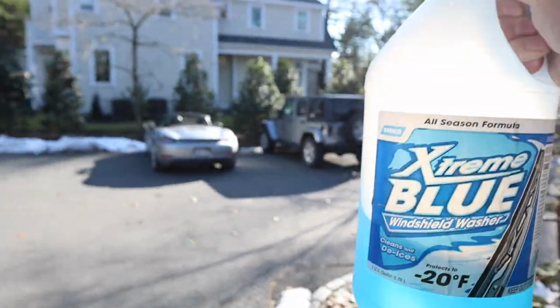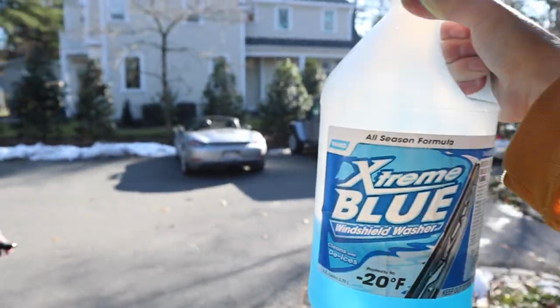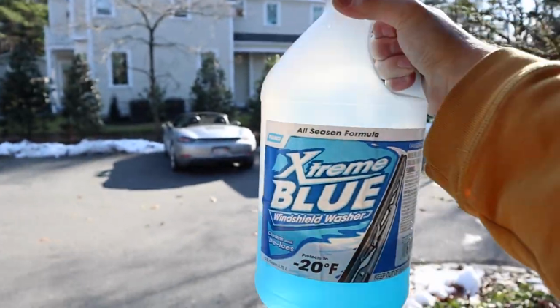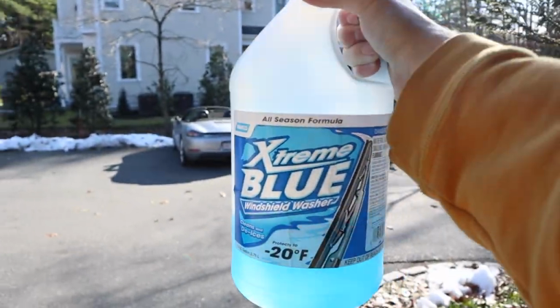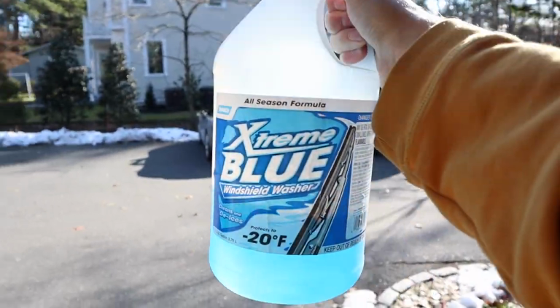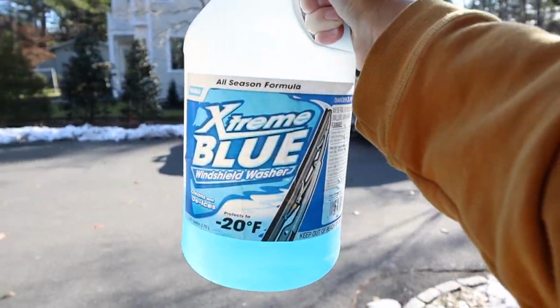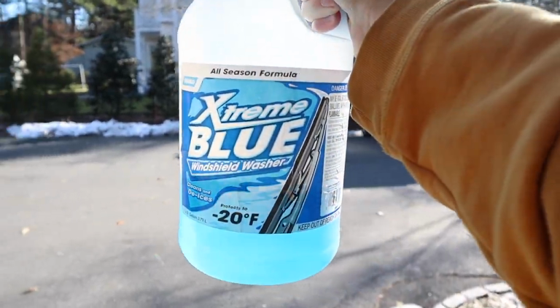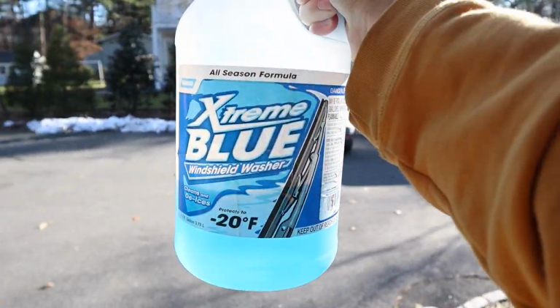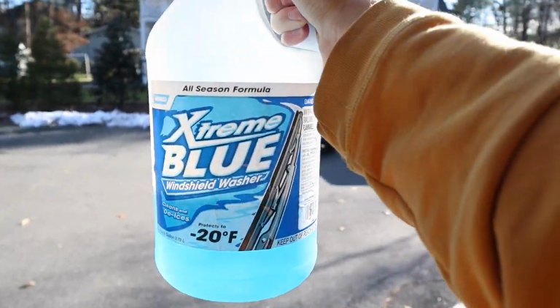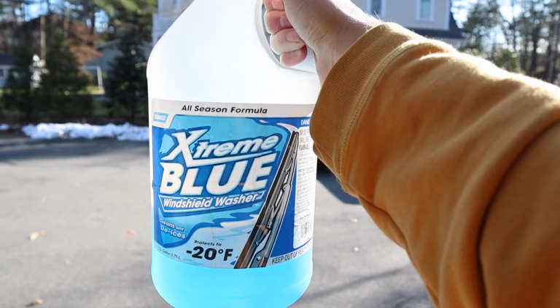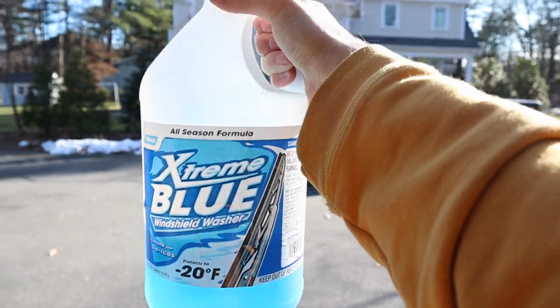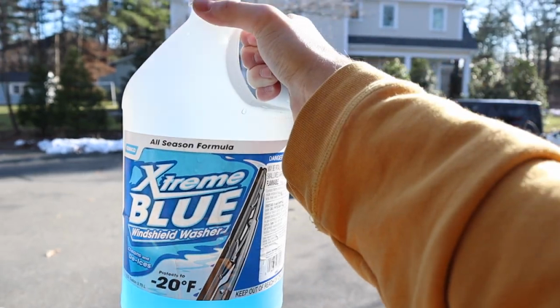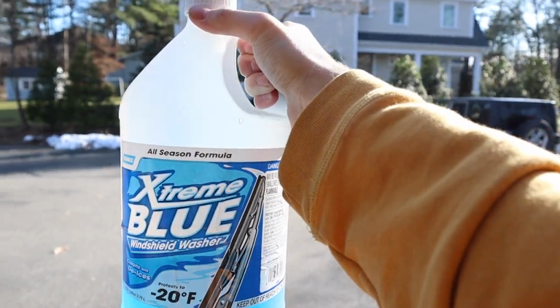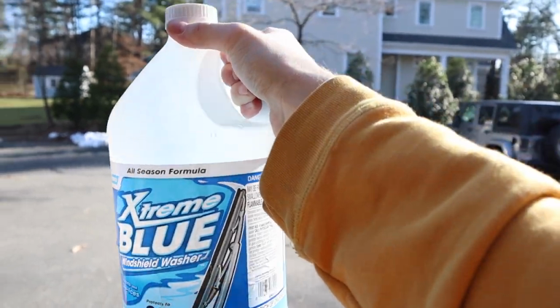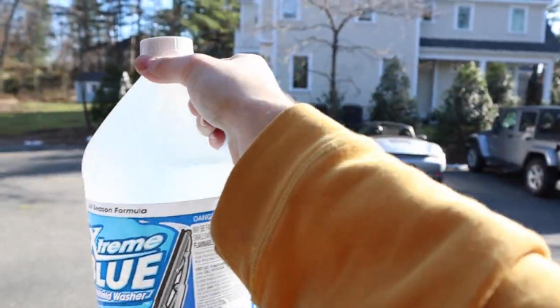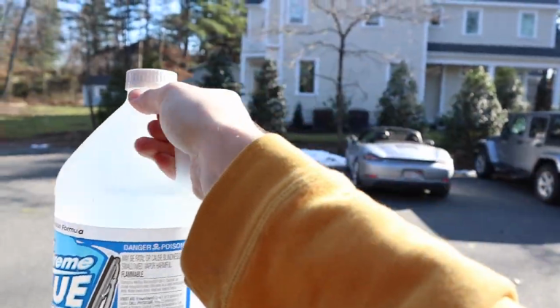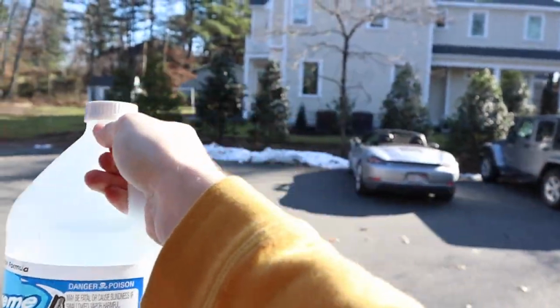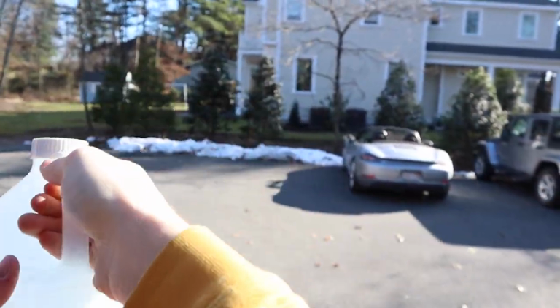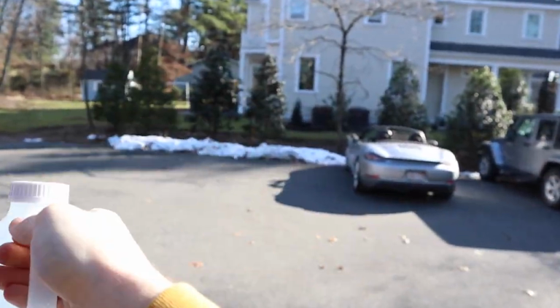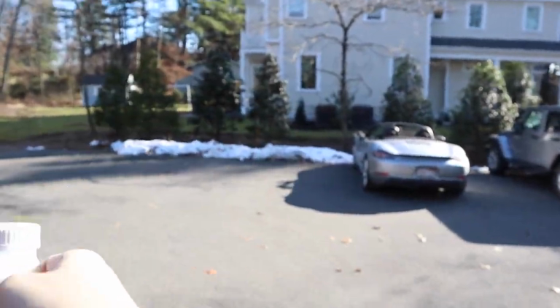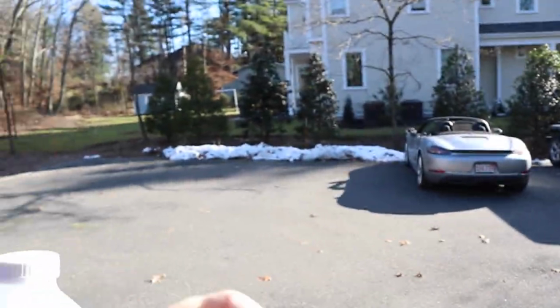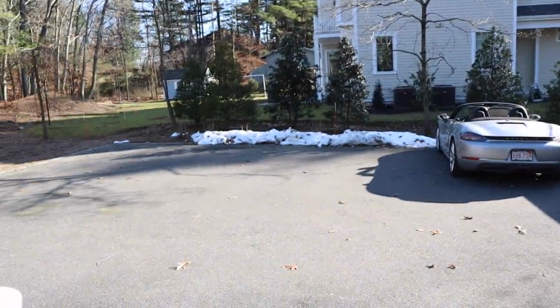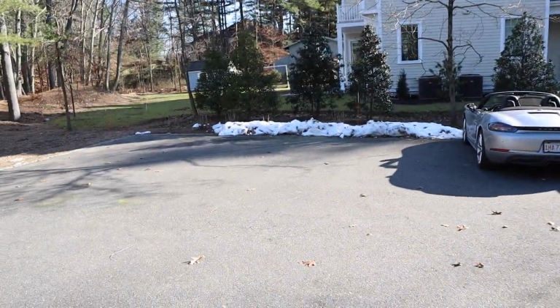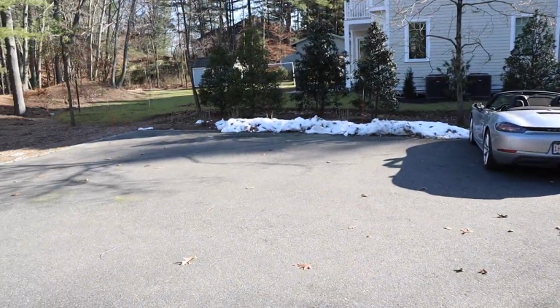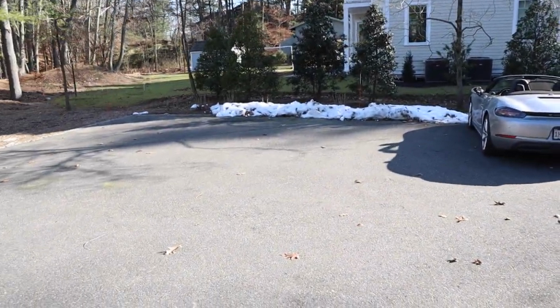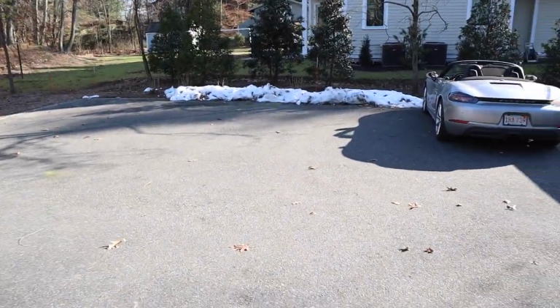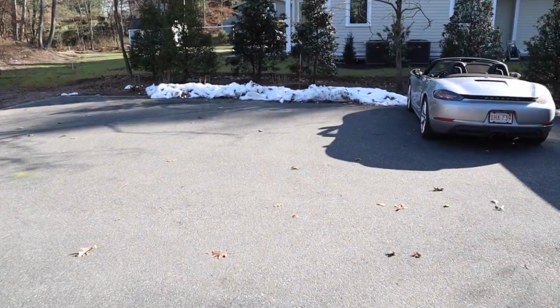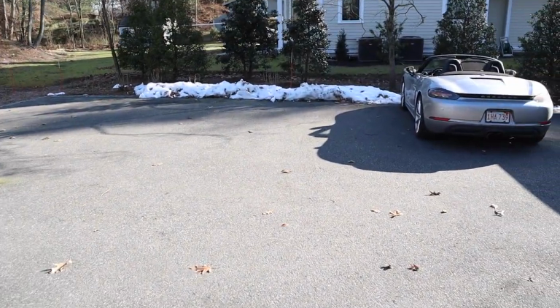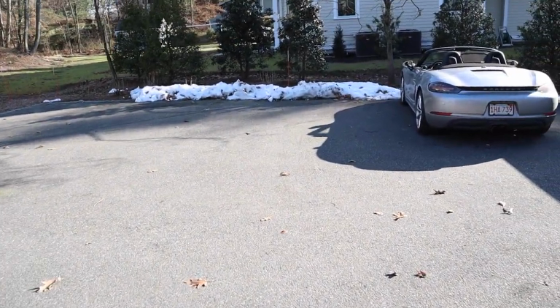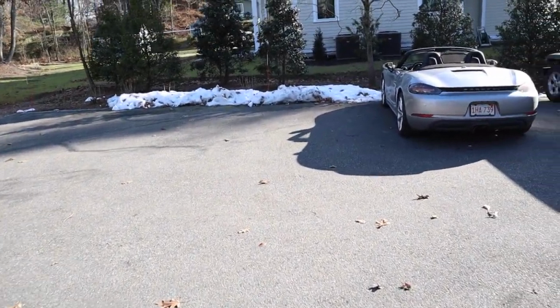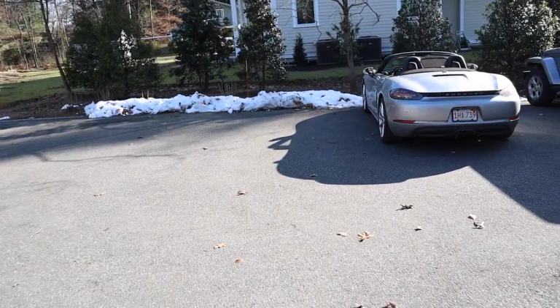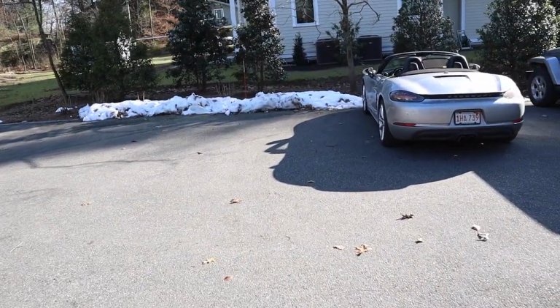We got the blue Extreme windshield washer fluid. This is gas.